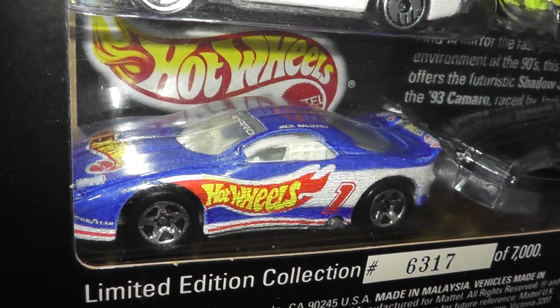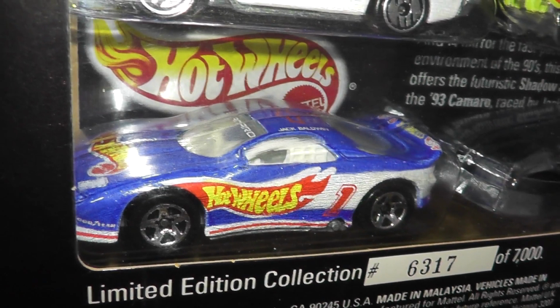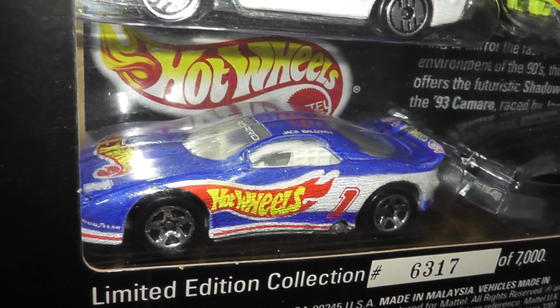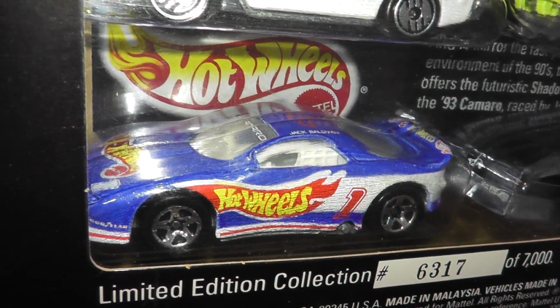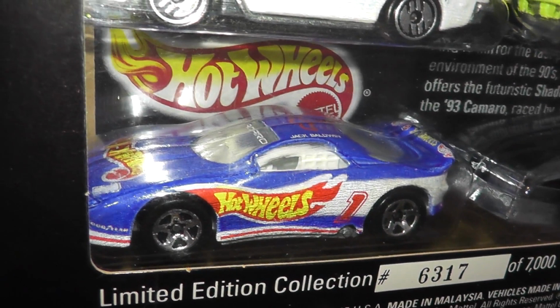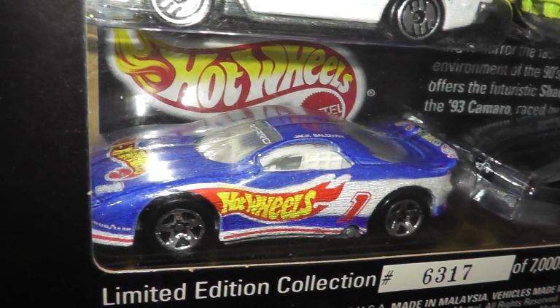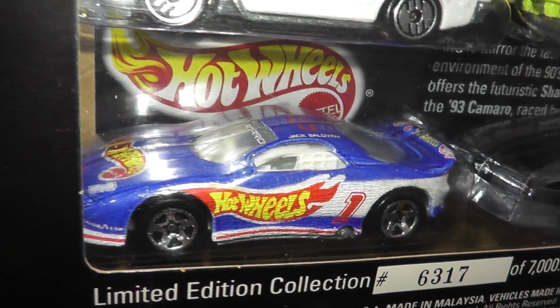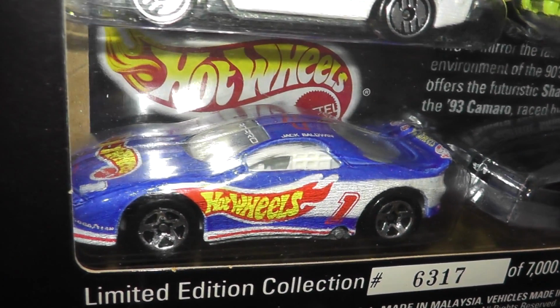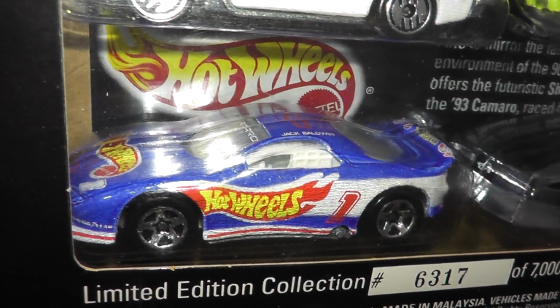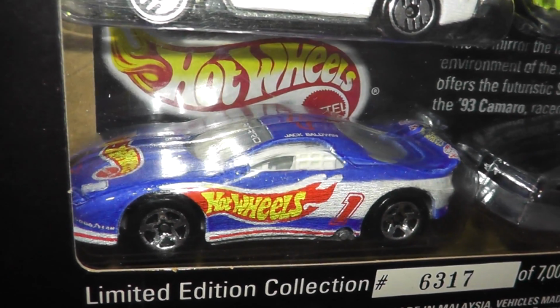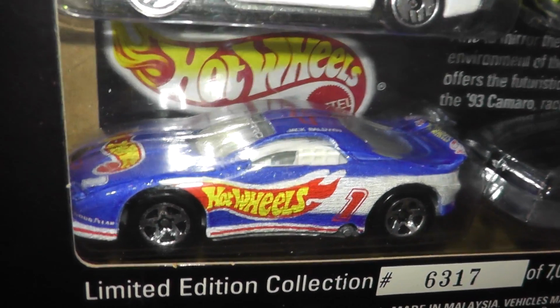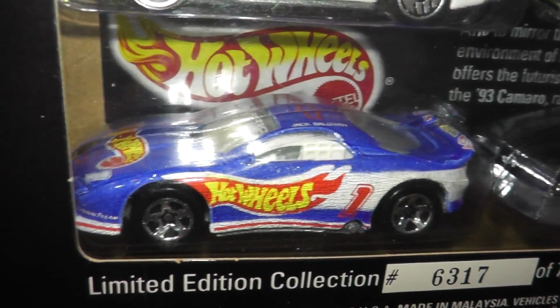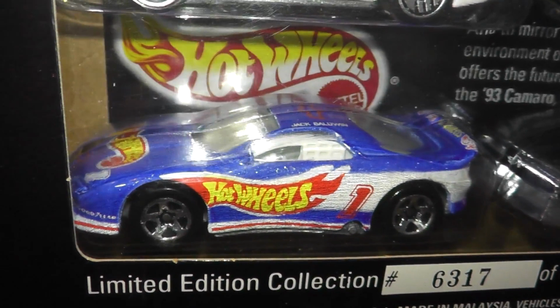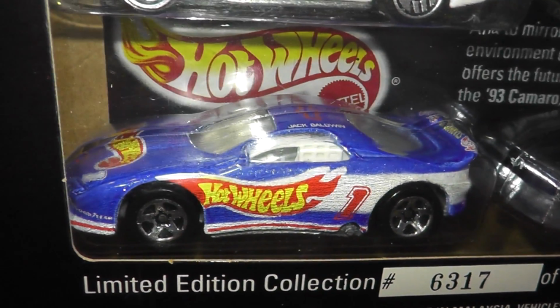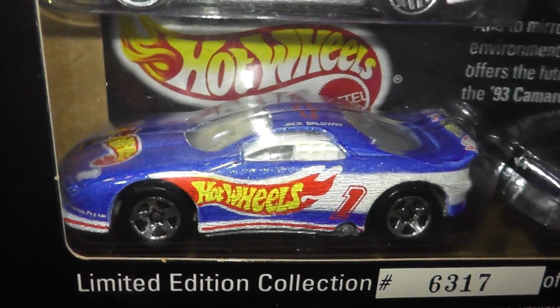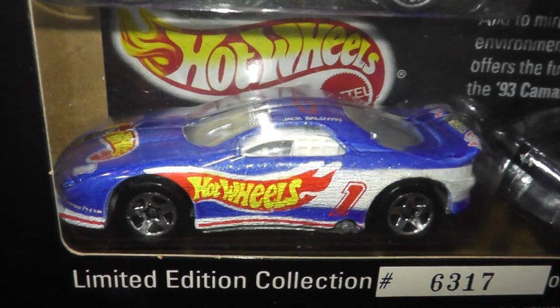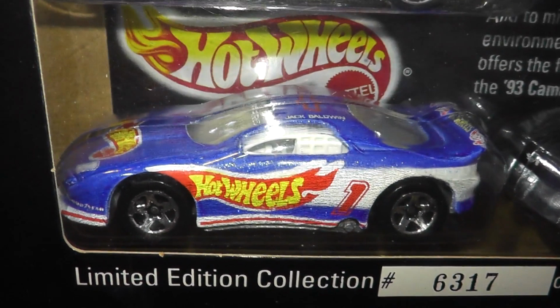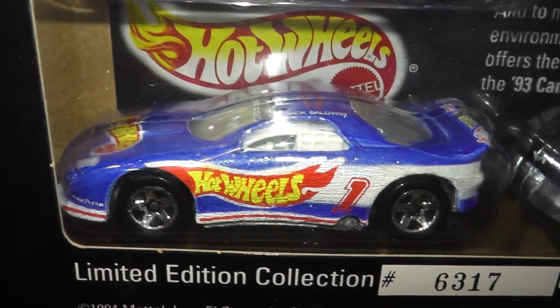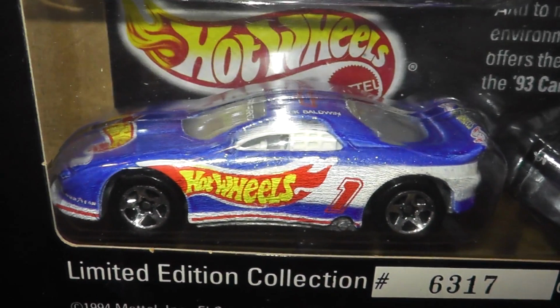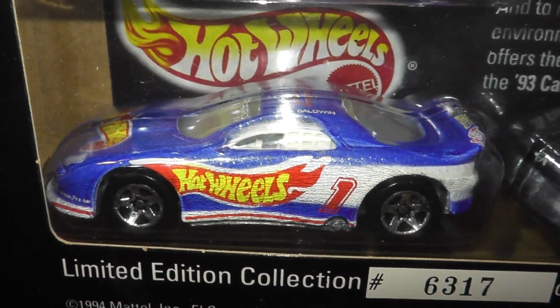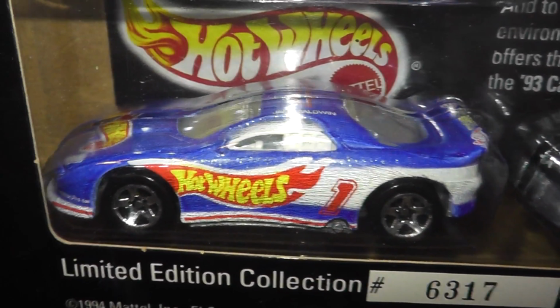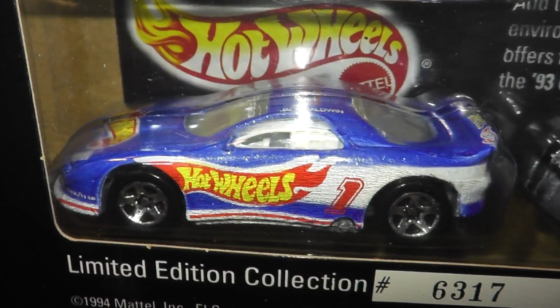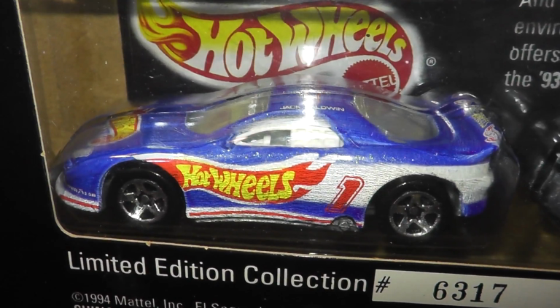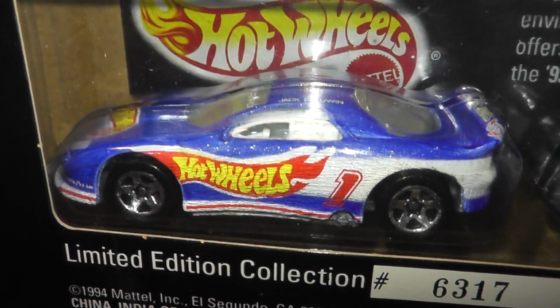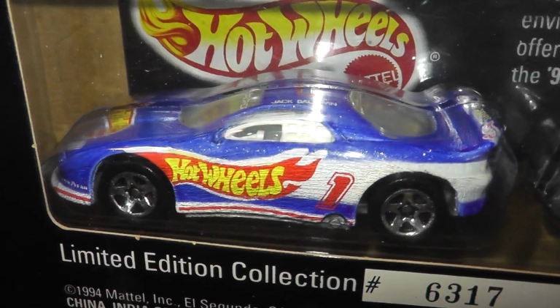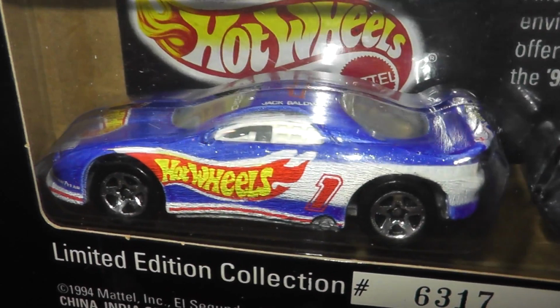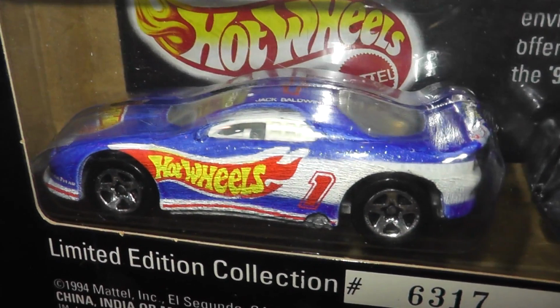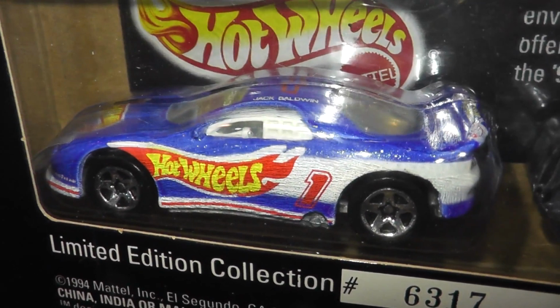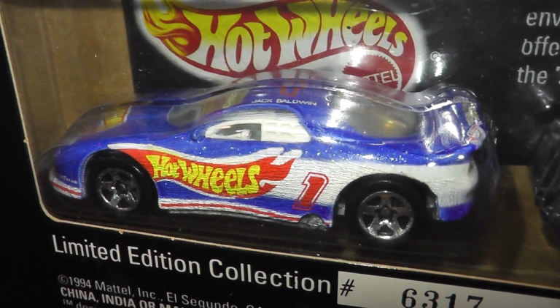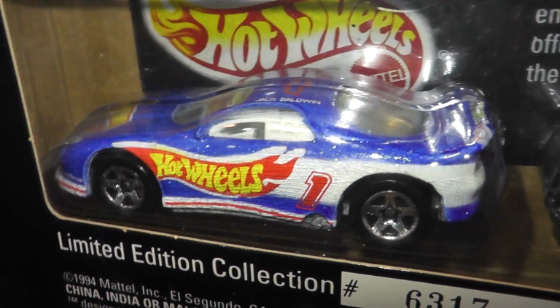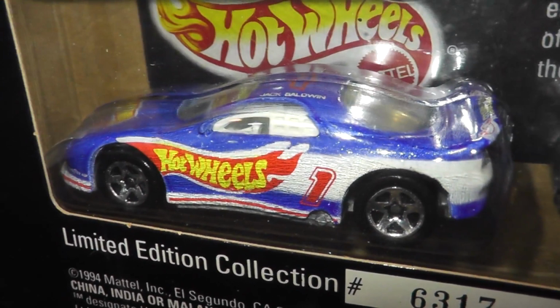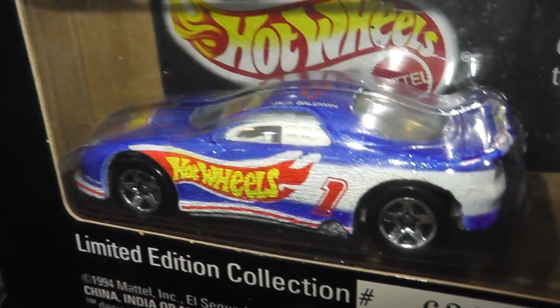And finally we have the '93 Camaro. Not sure who designed it, but it was introduced in 1993 and ran through till 1999.